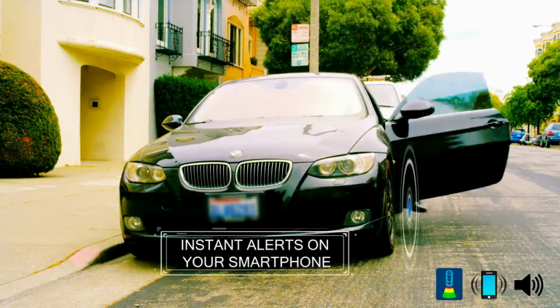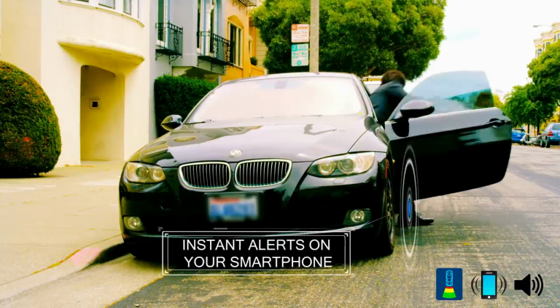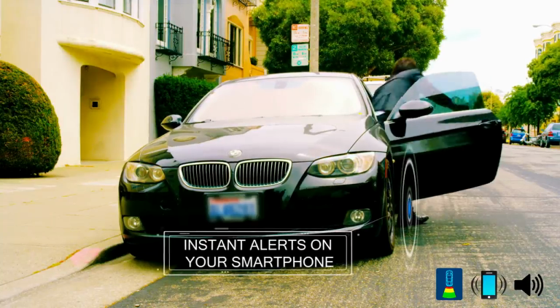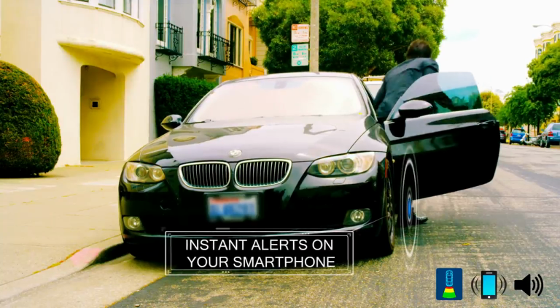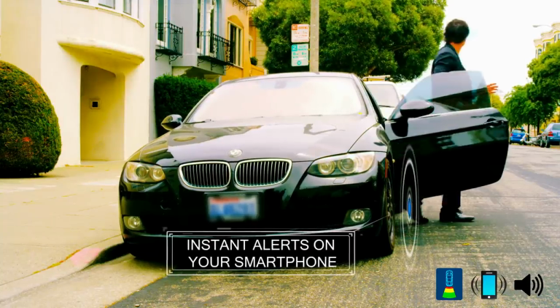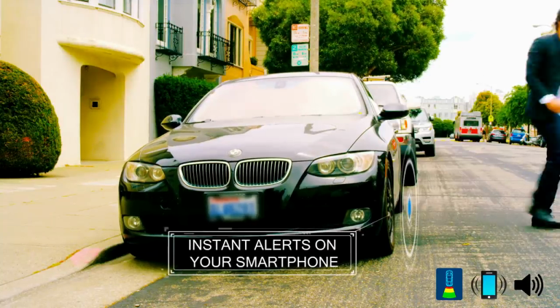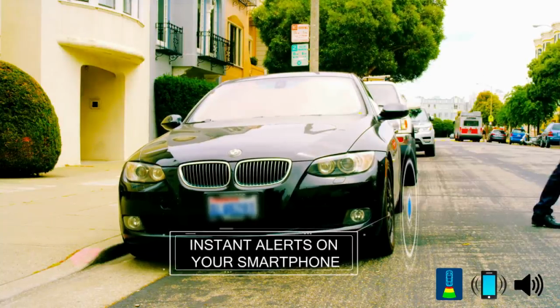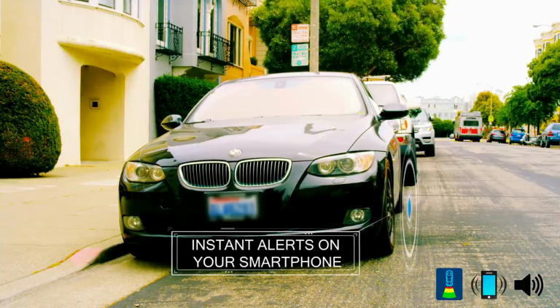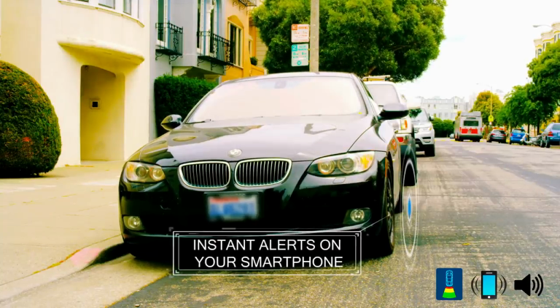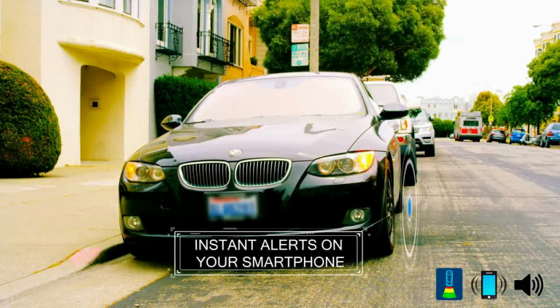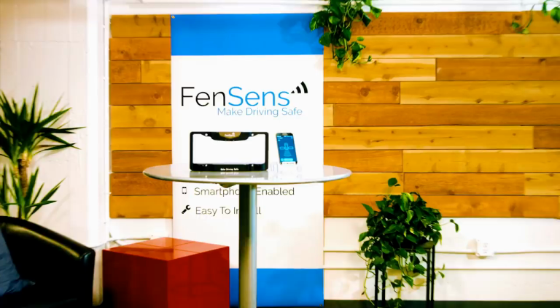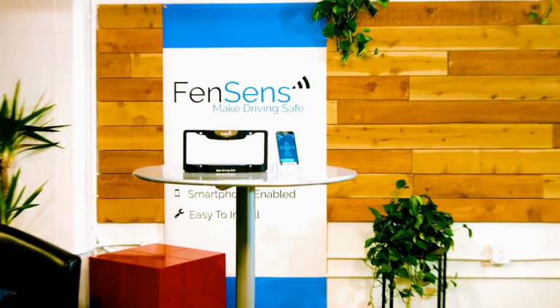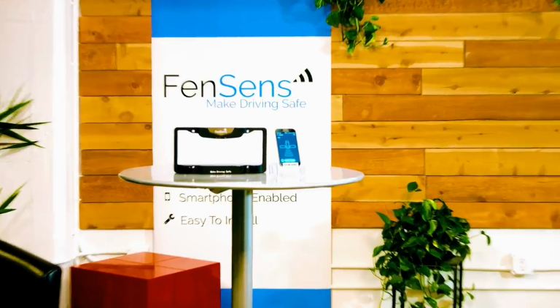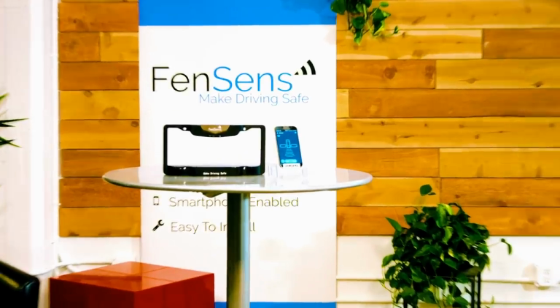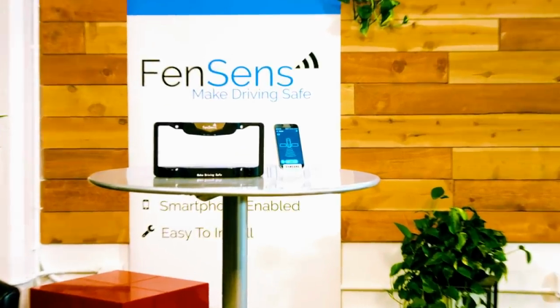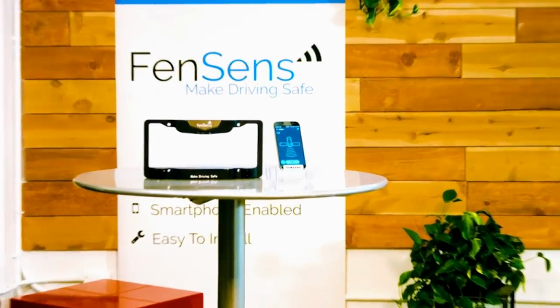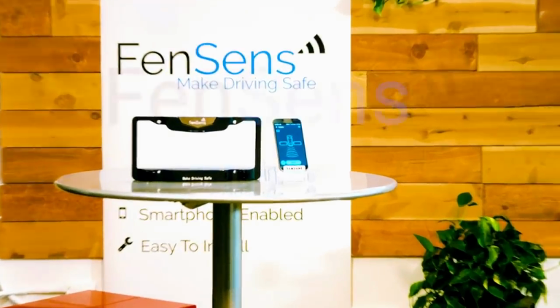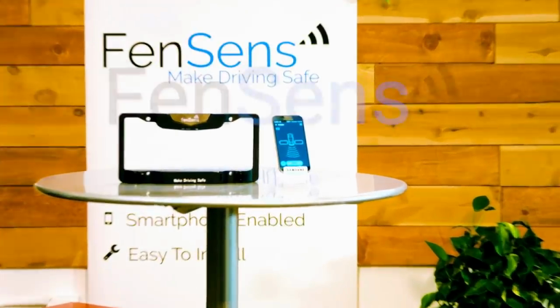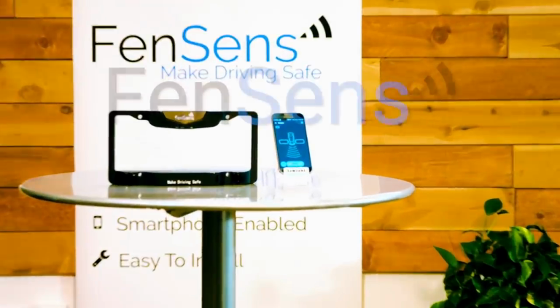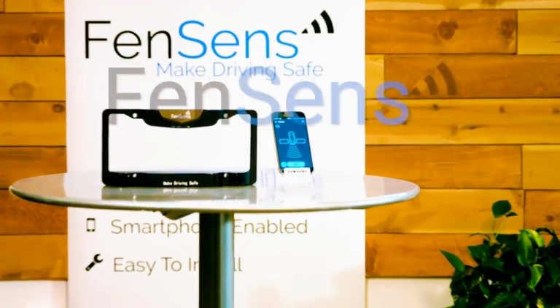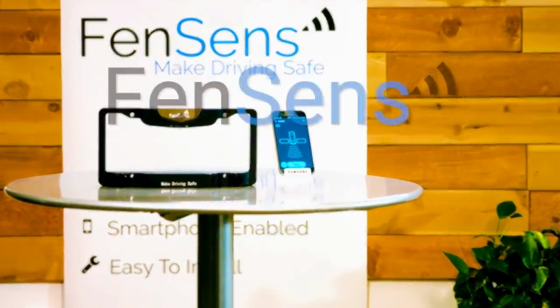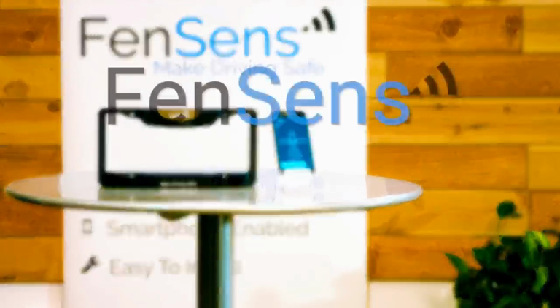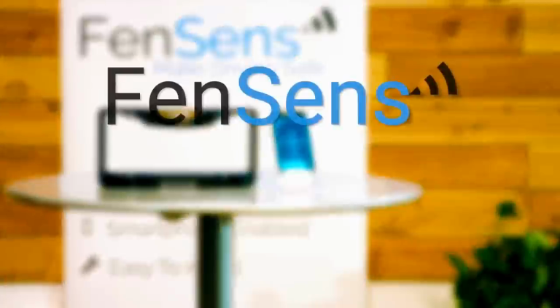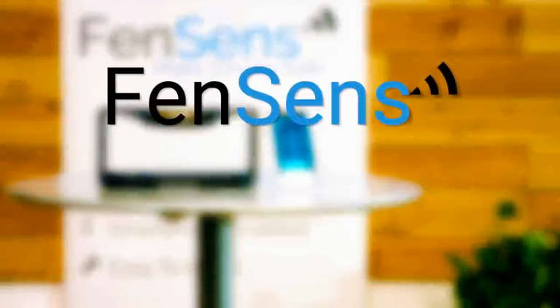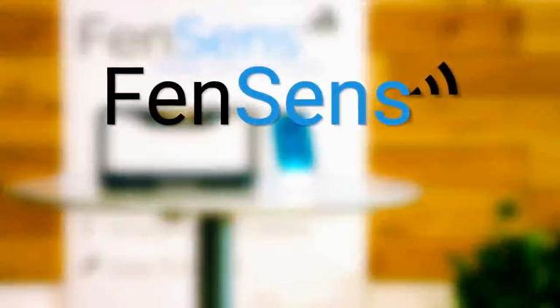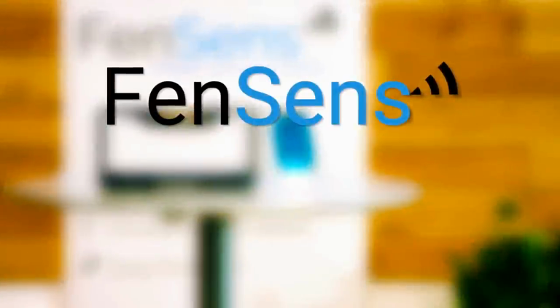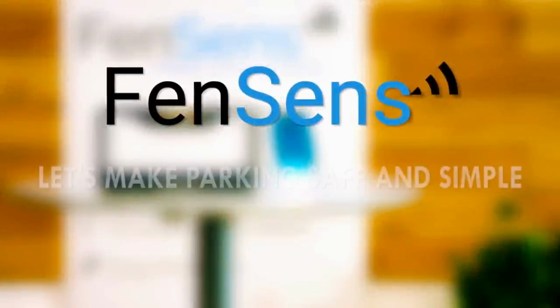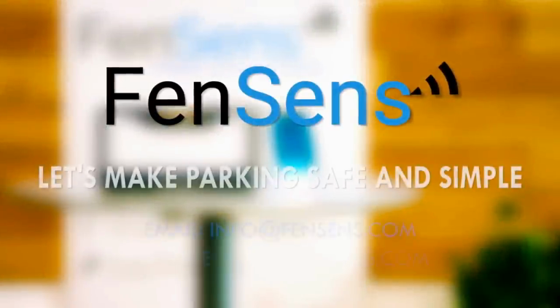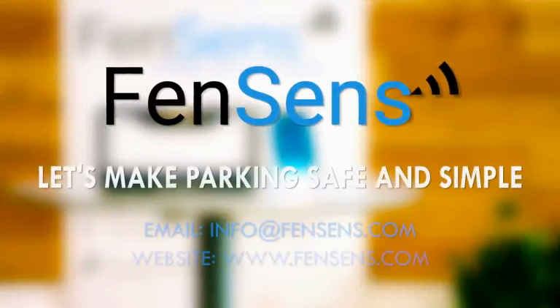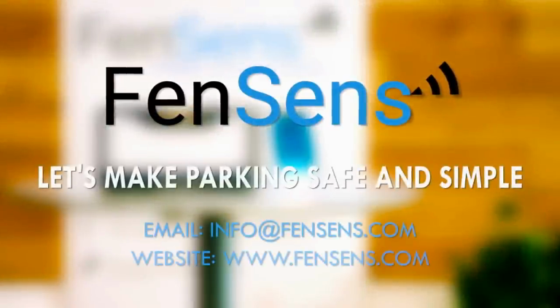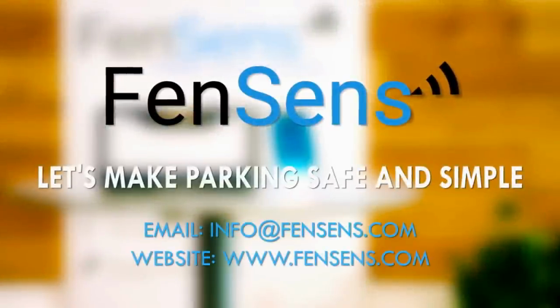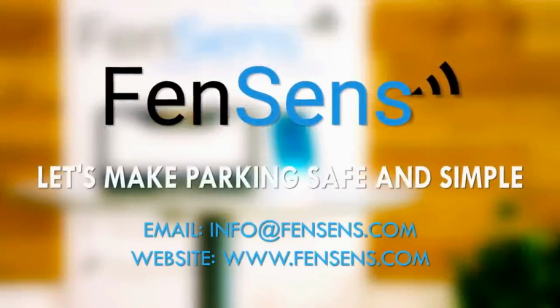It's simple, affordable, and easy to use. Let's make parking safe and simple.